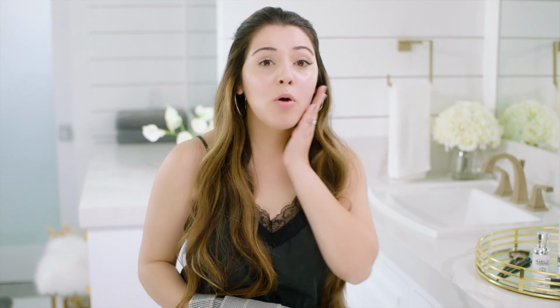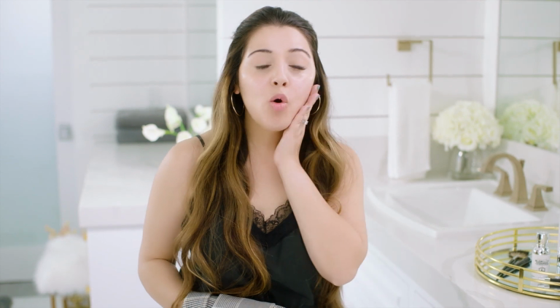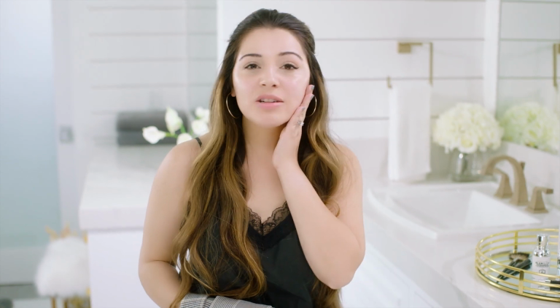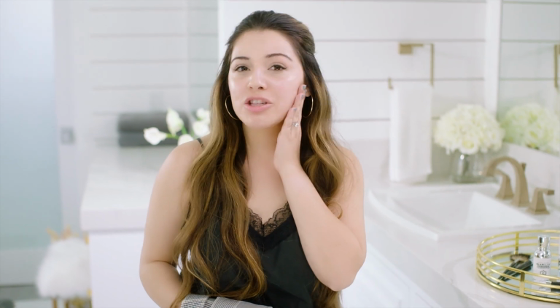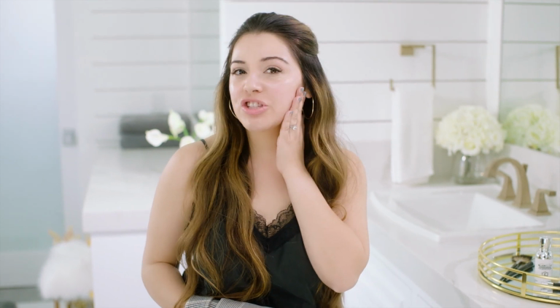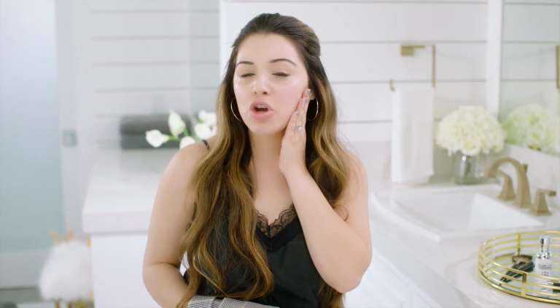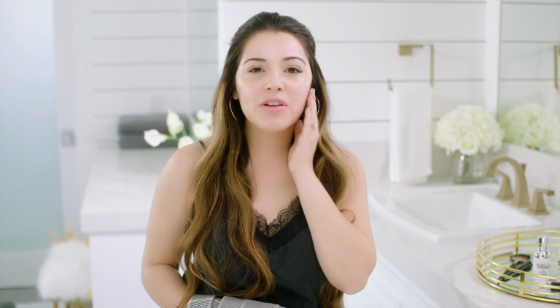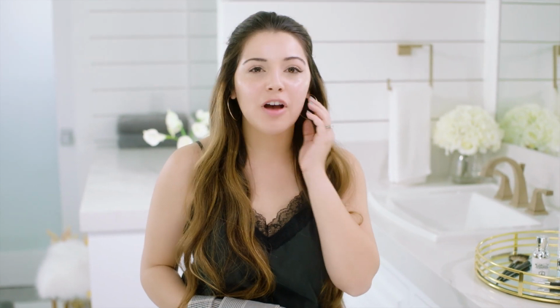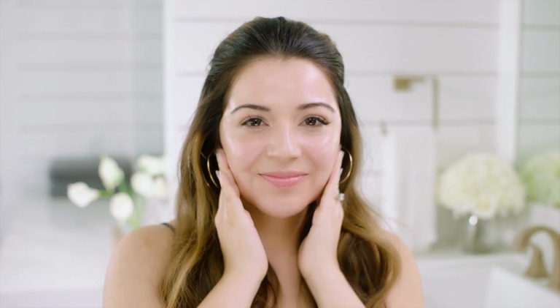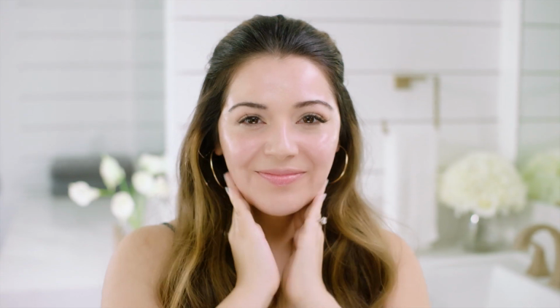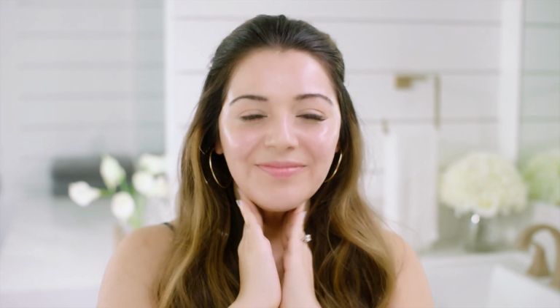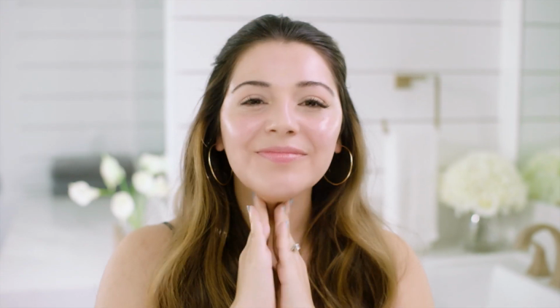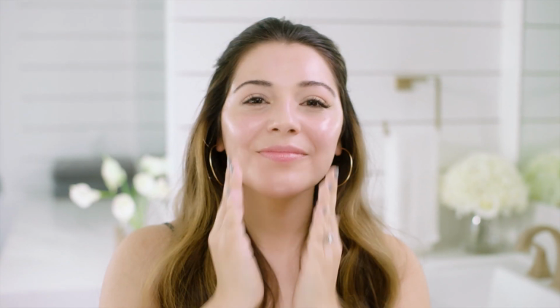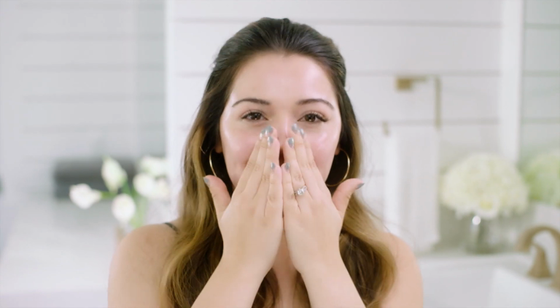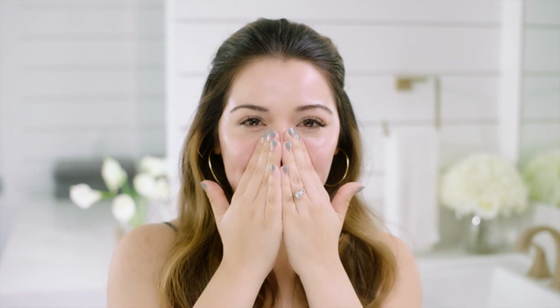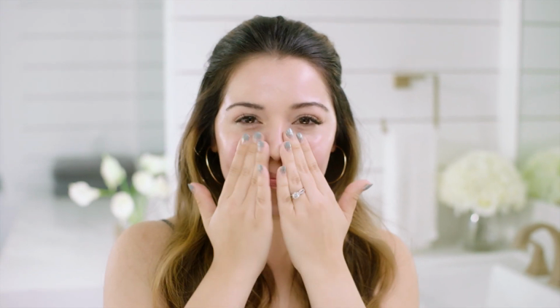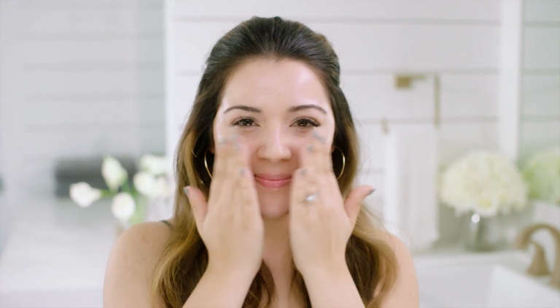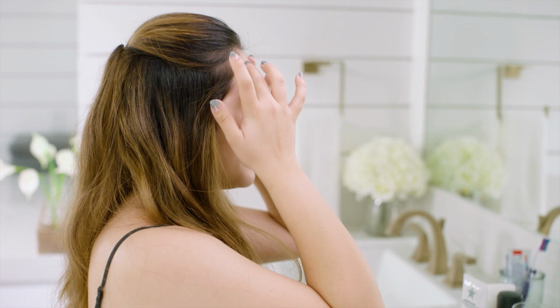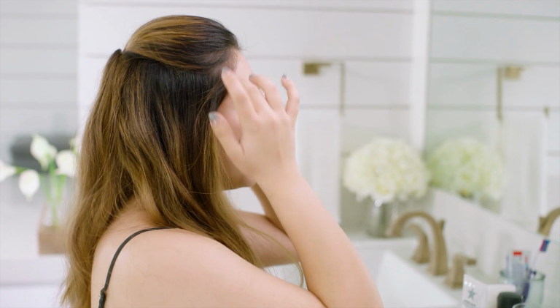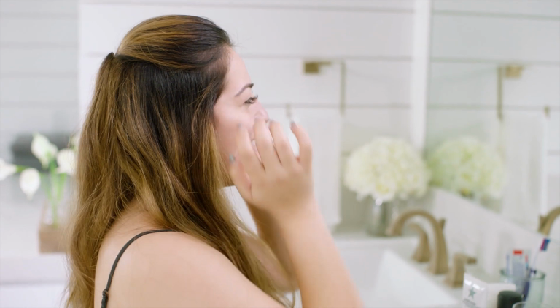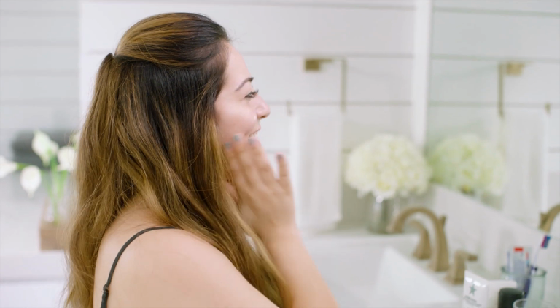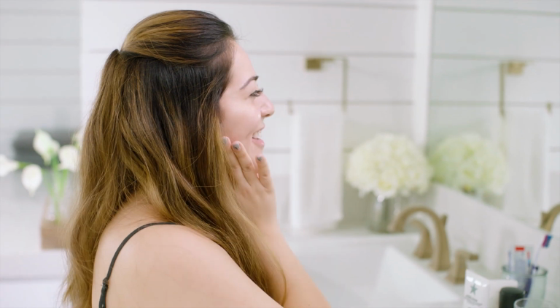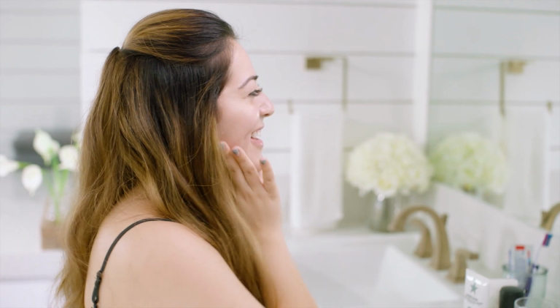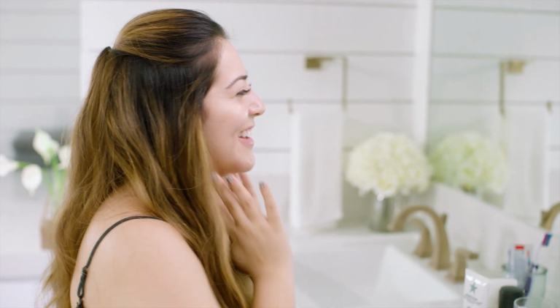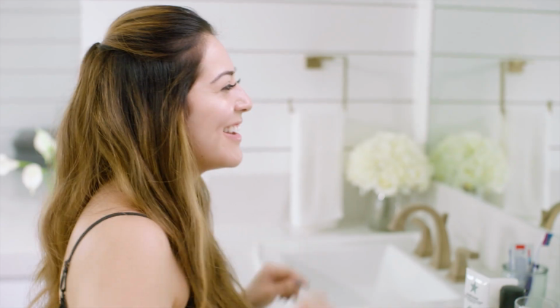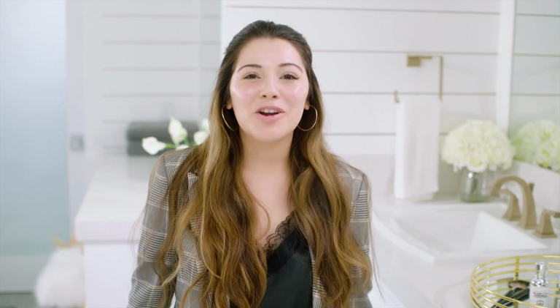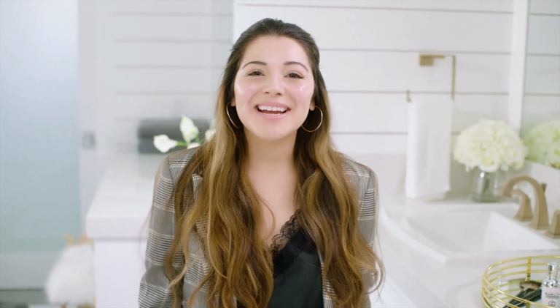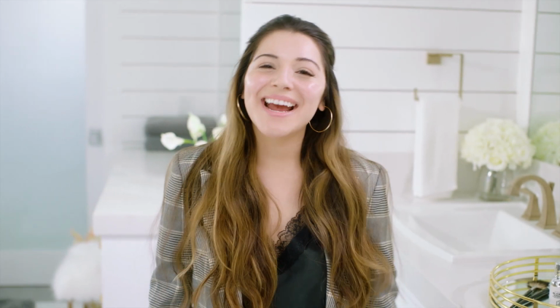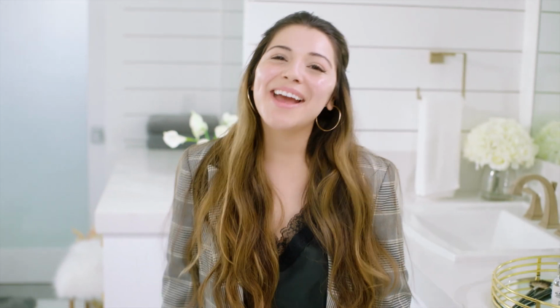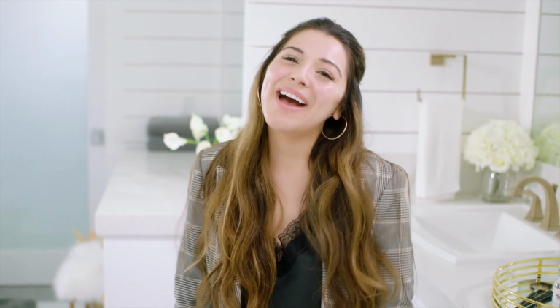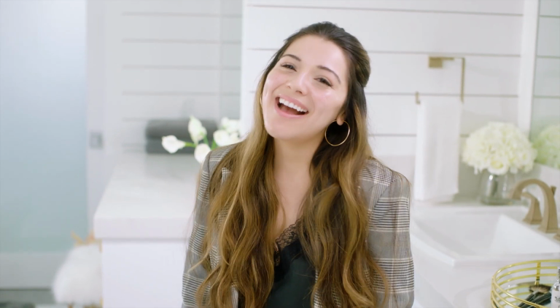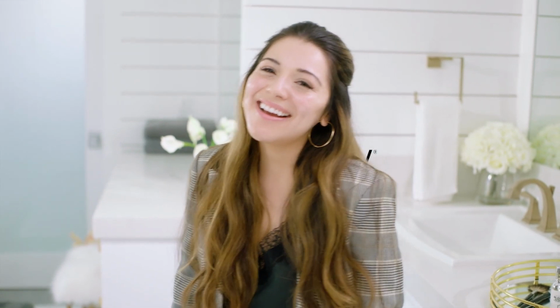I just applied my Super Serum — my pores look so refined, my skin is smooth and soft, and I am ready to start my day. Bye guys!